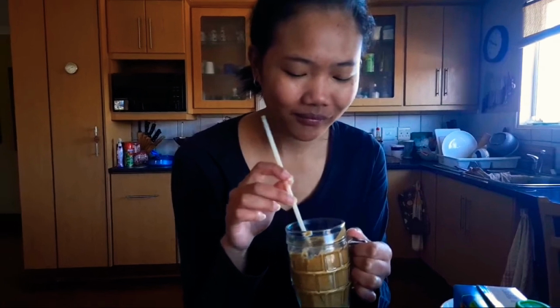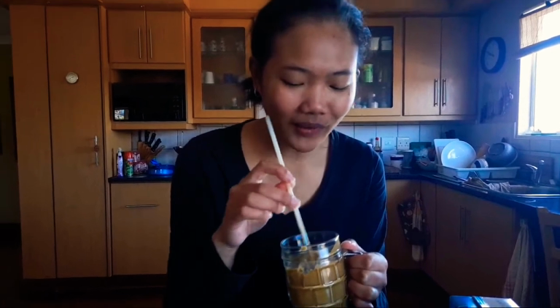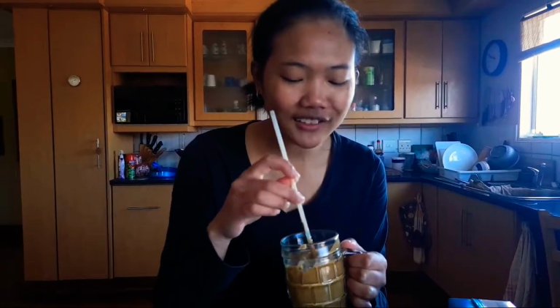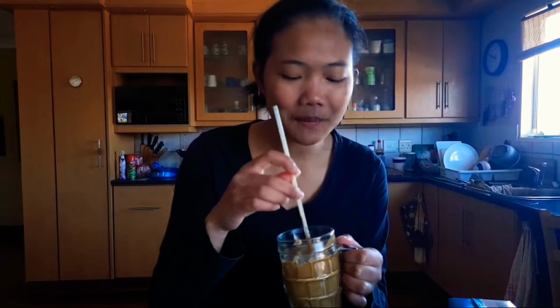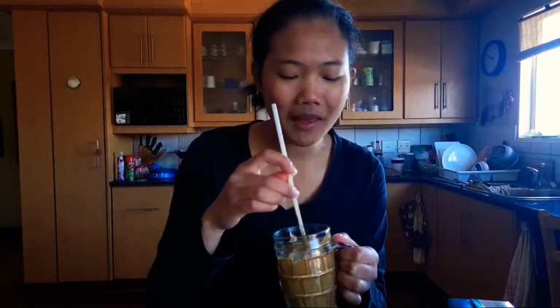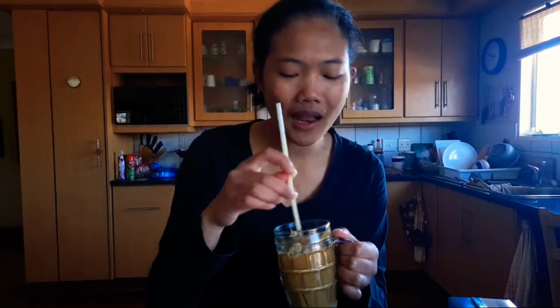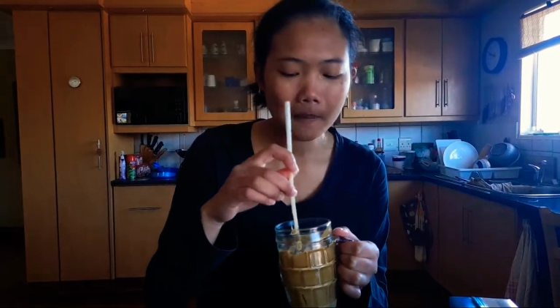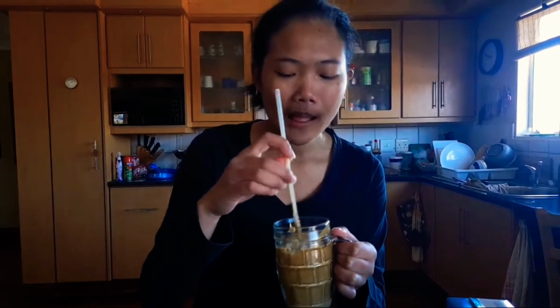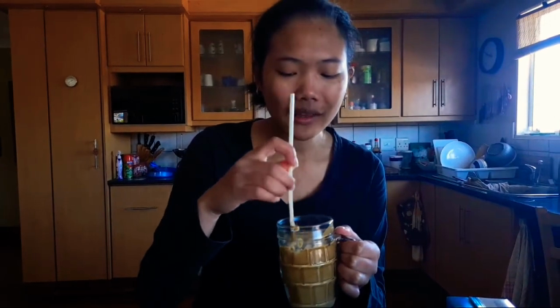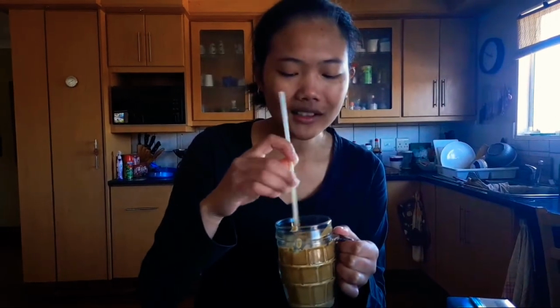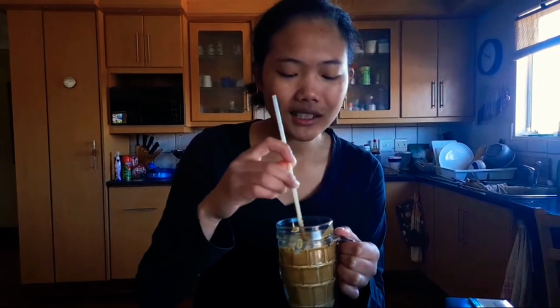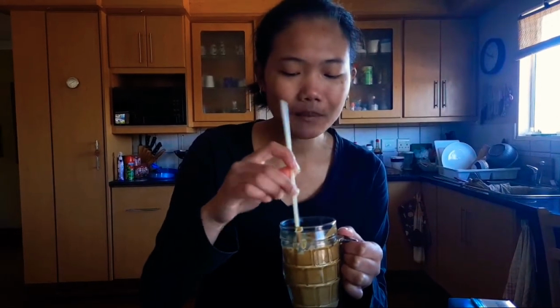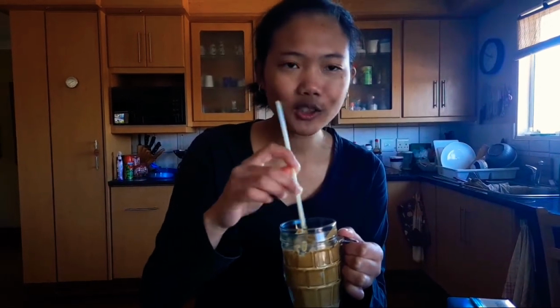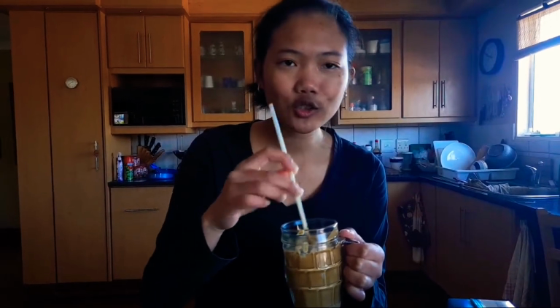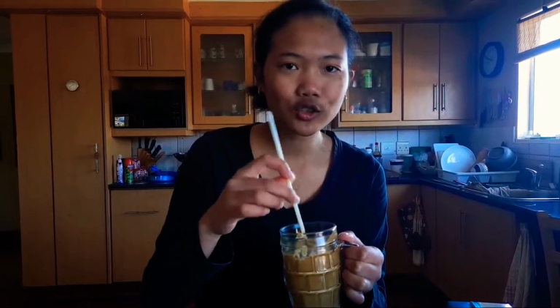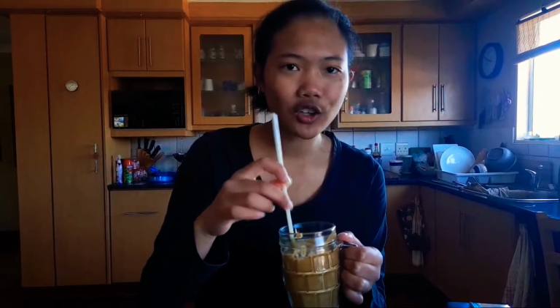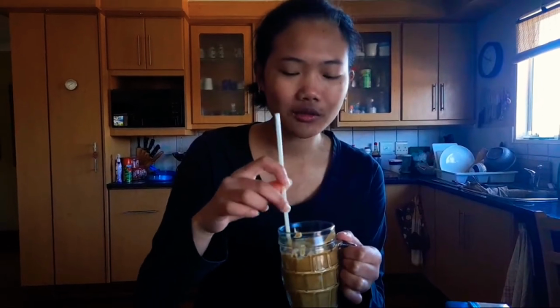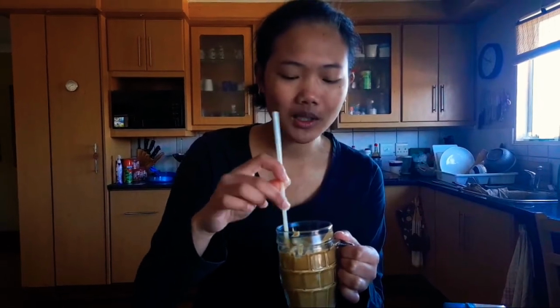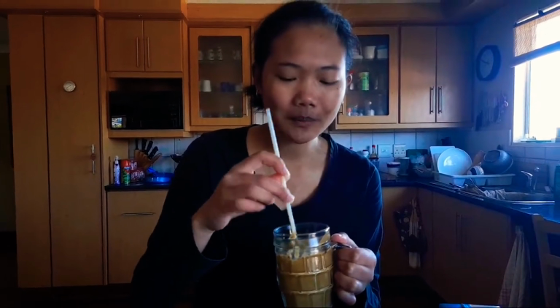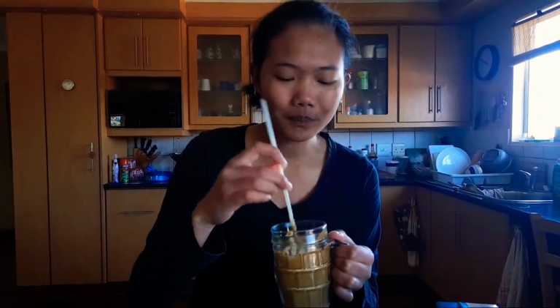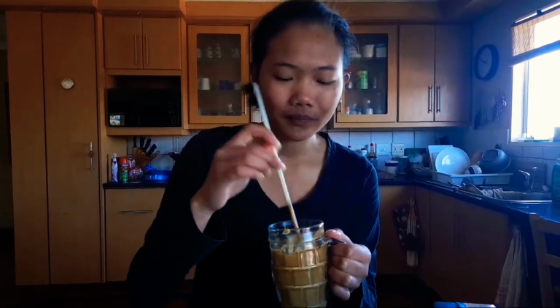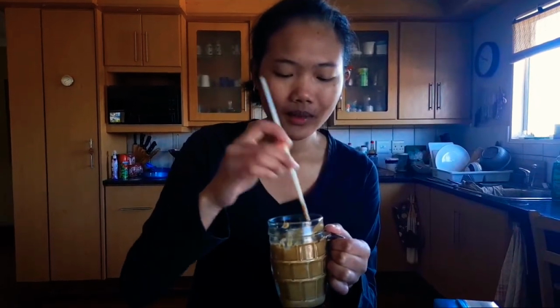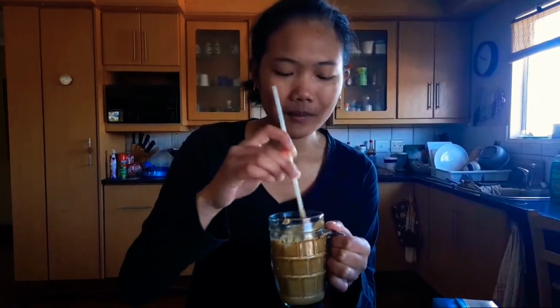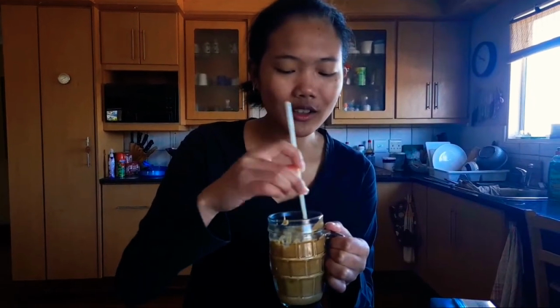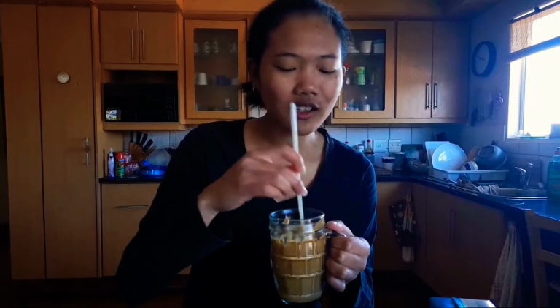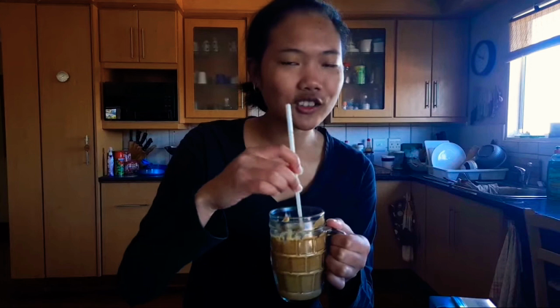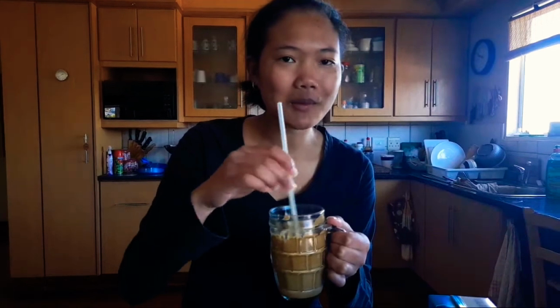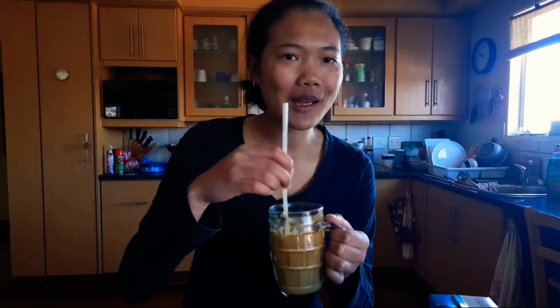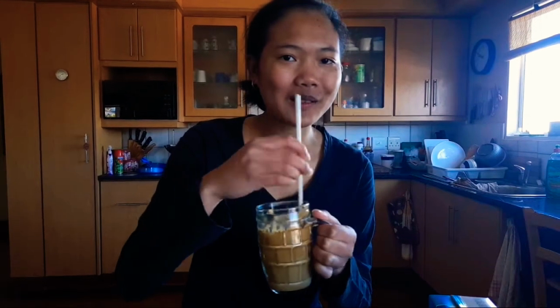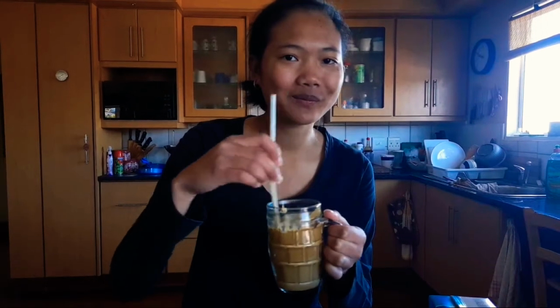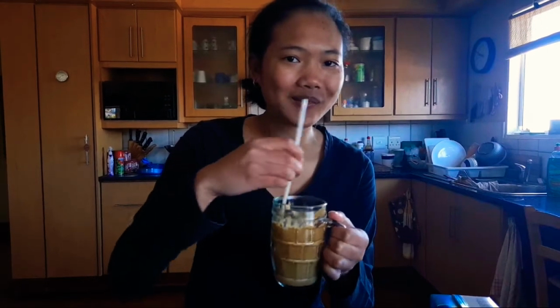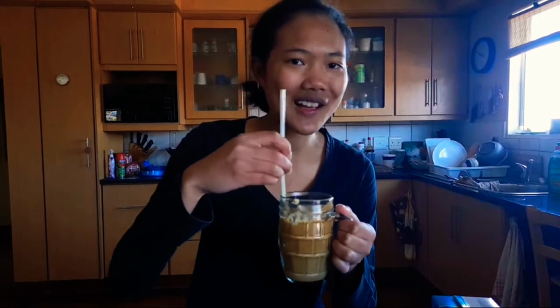It's not bad. I think it's a bit too strong for me, but otherwise it's not bad.